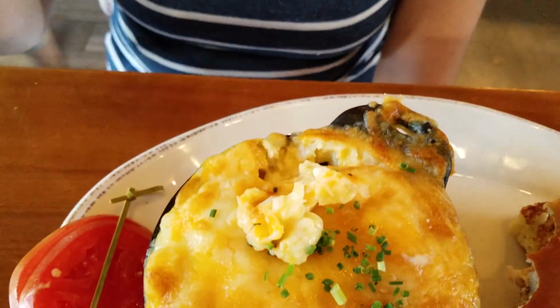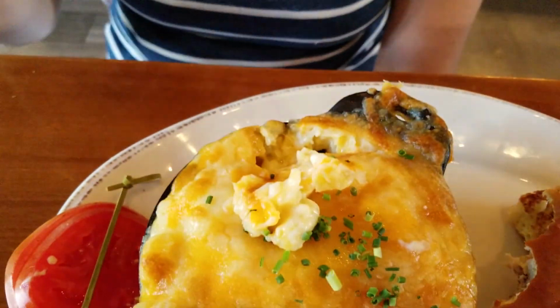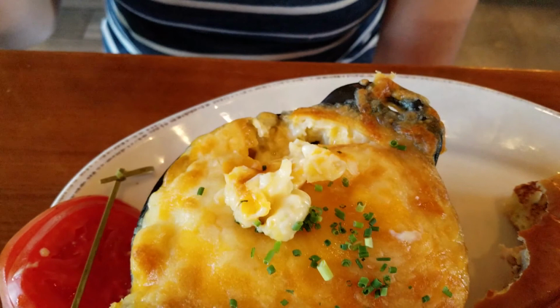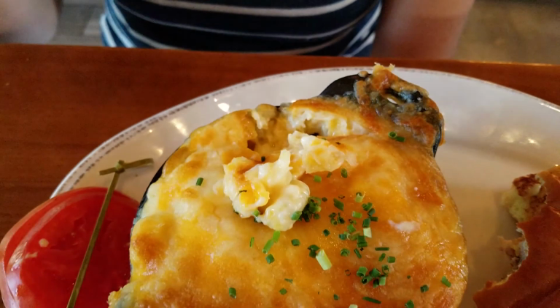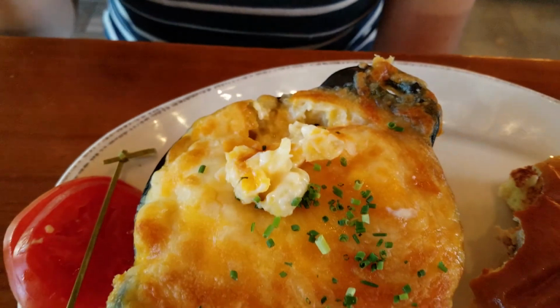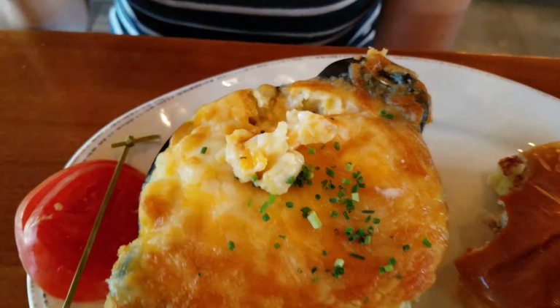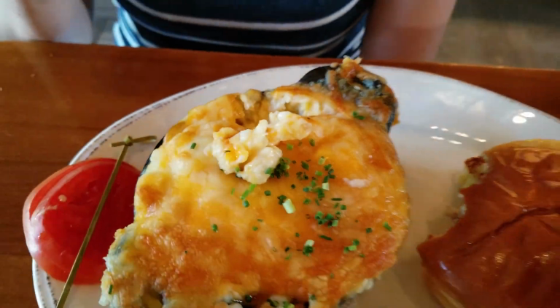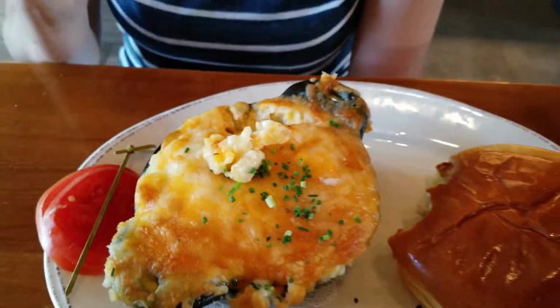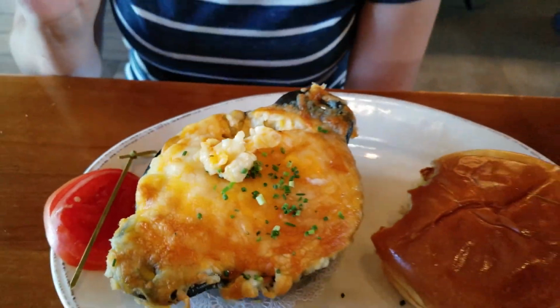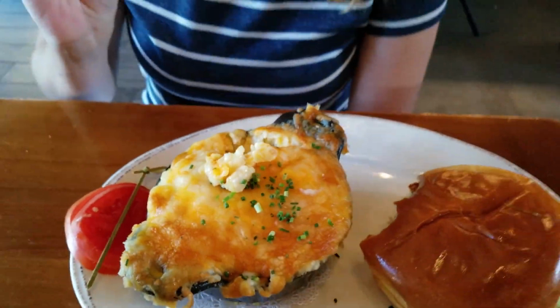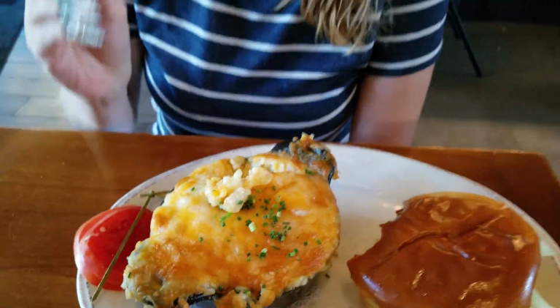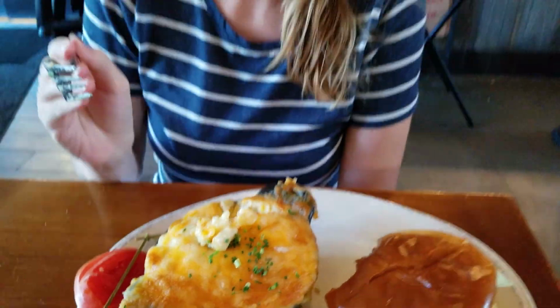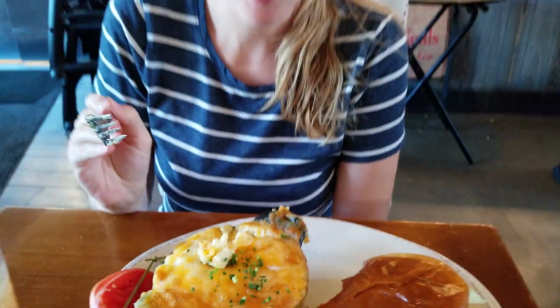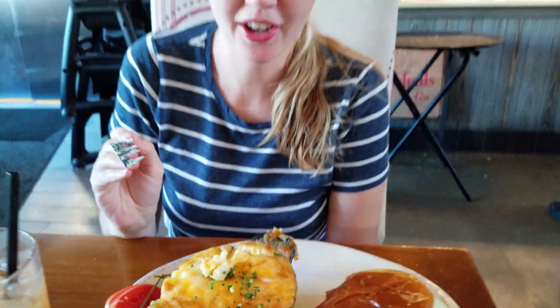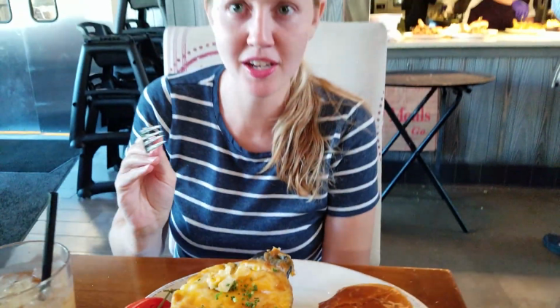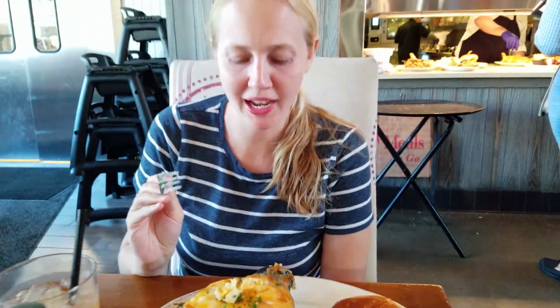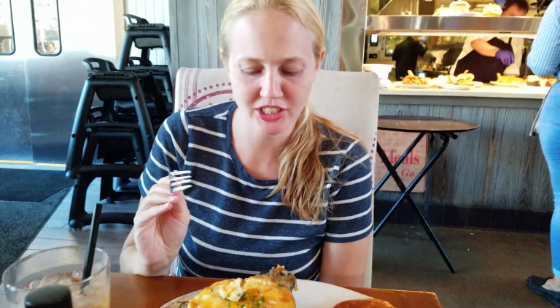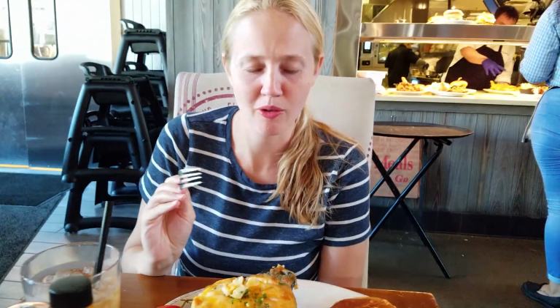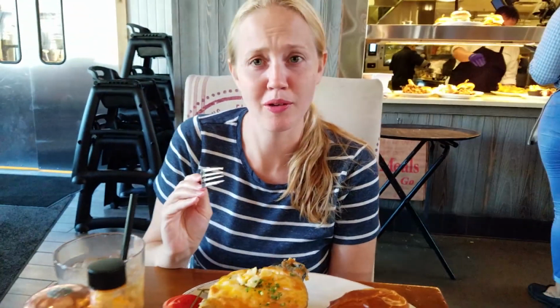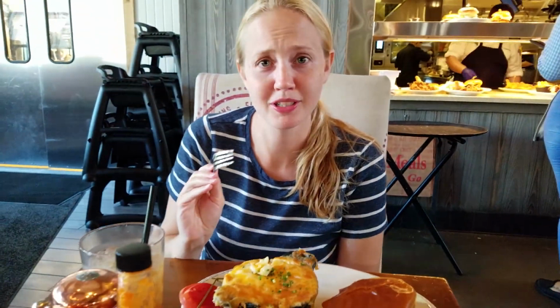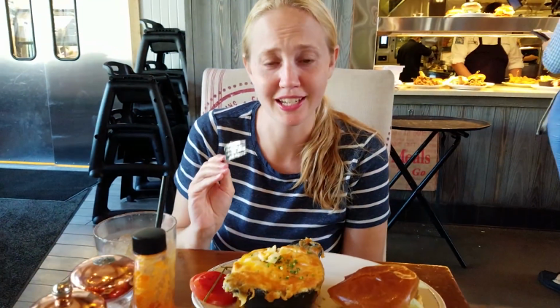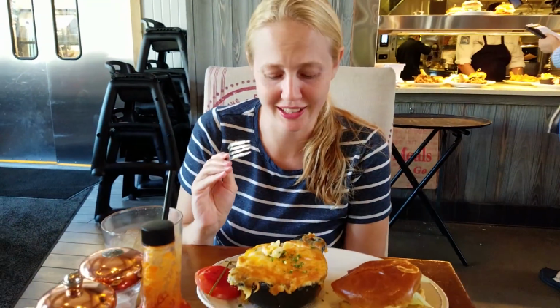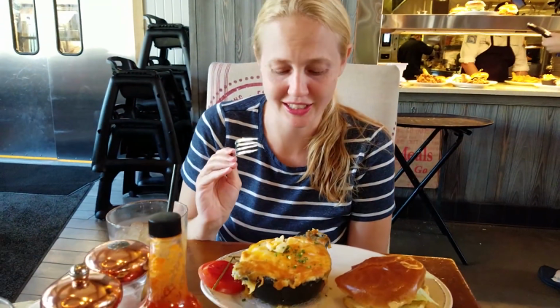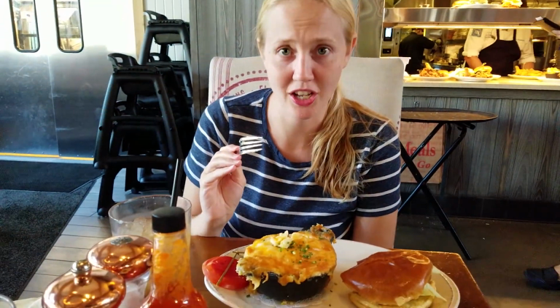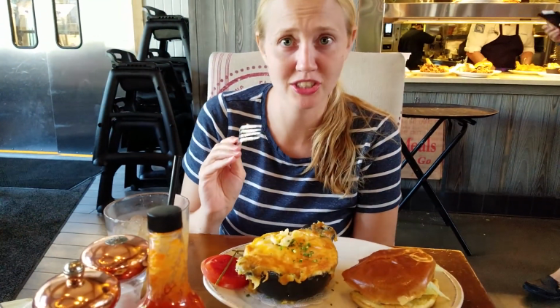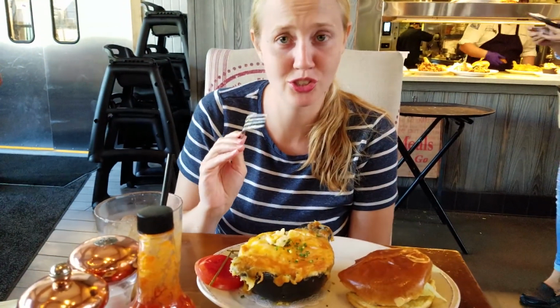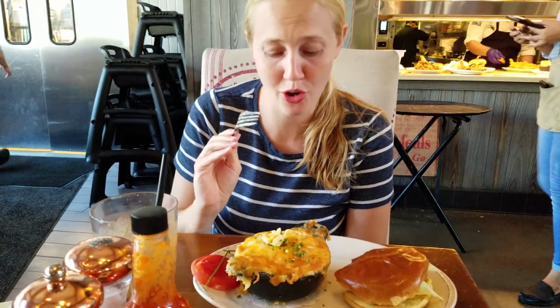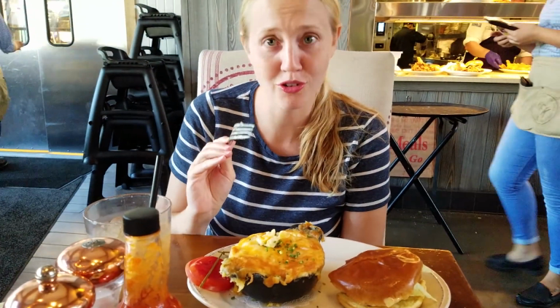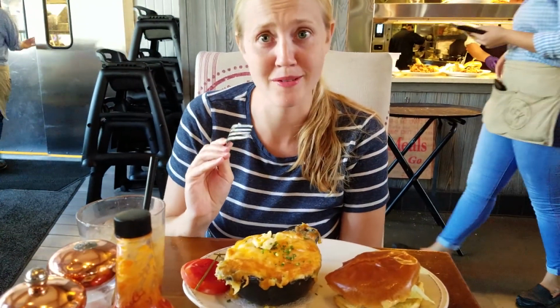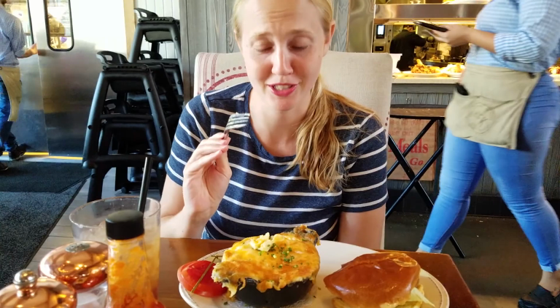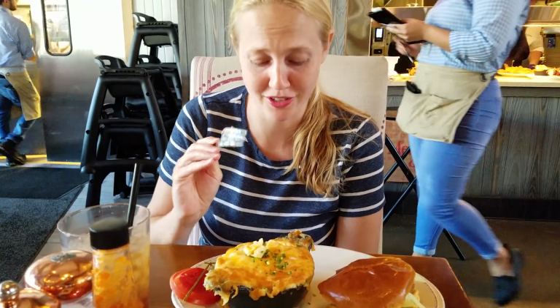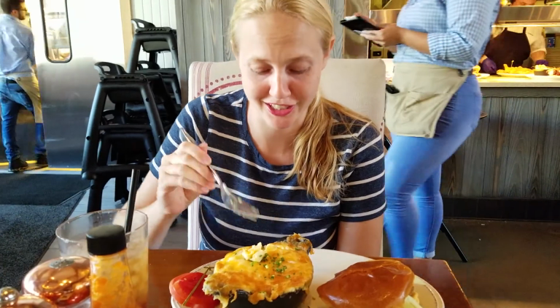So cheesy. I couldn't imagine that one person could eat this all. So creamy, so delicious.